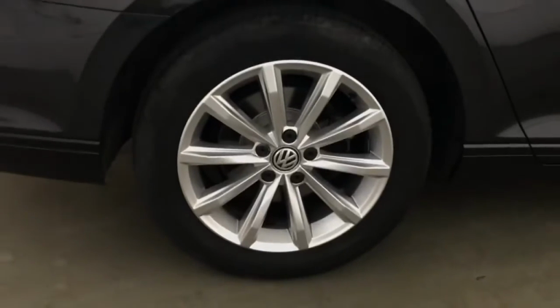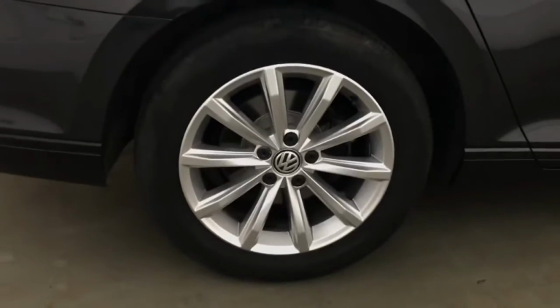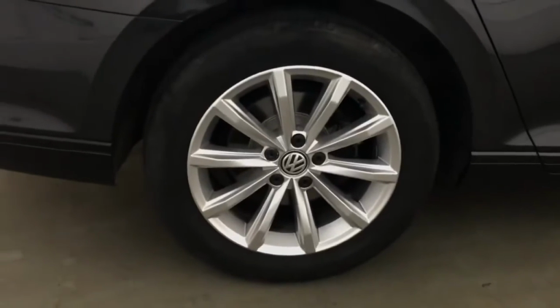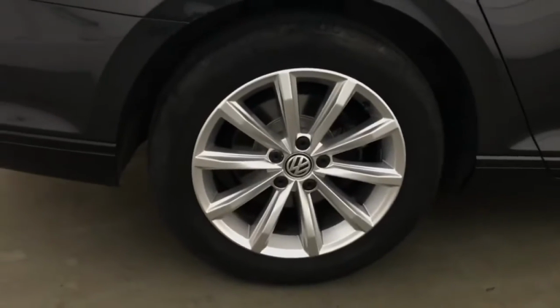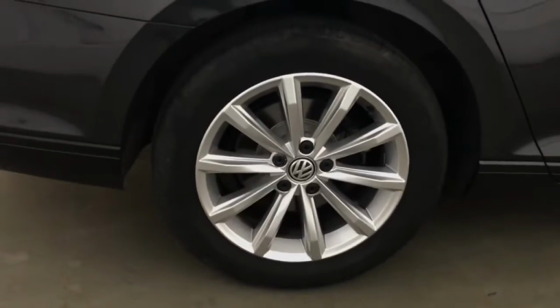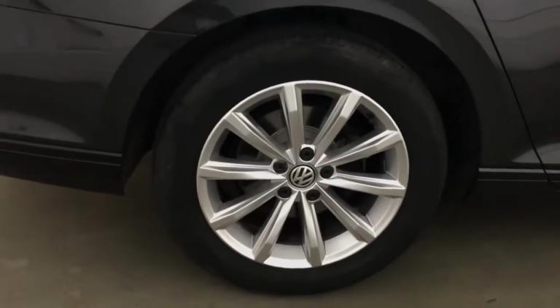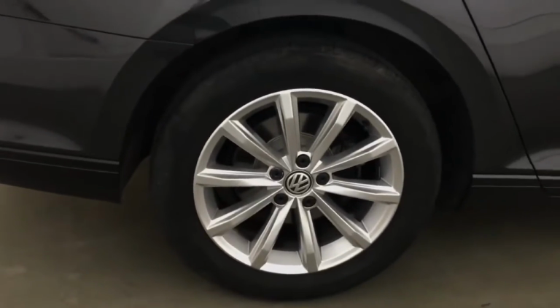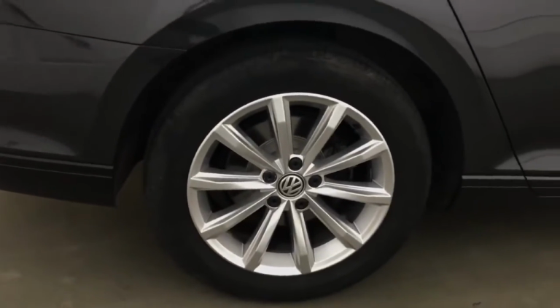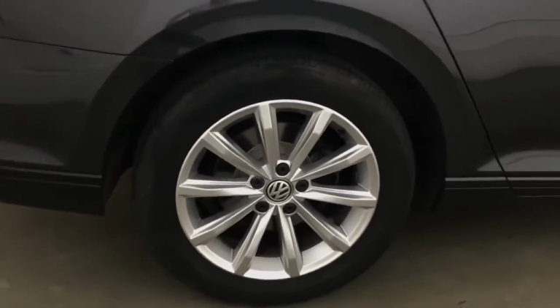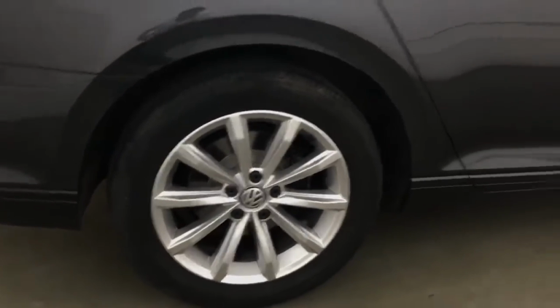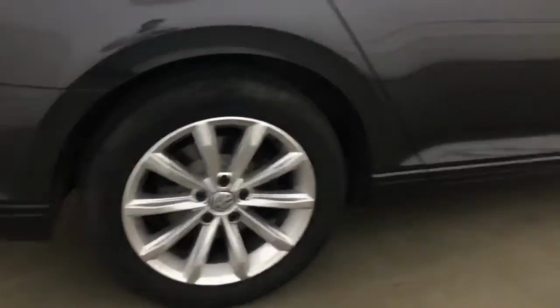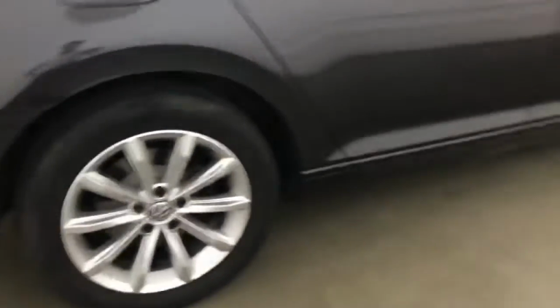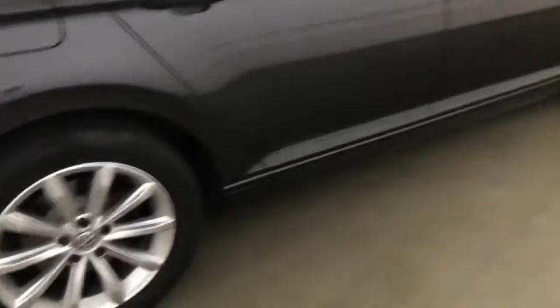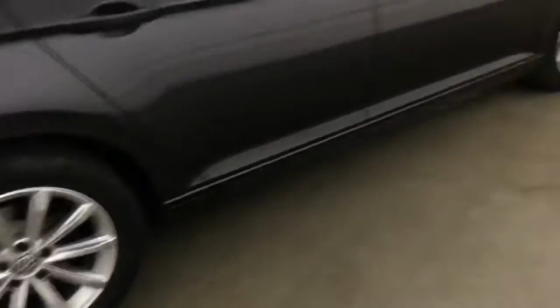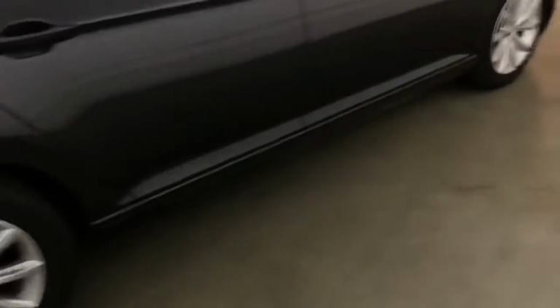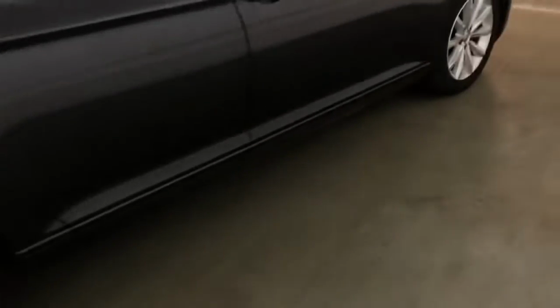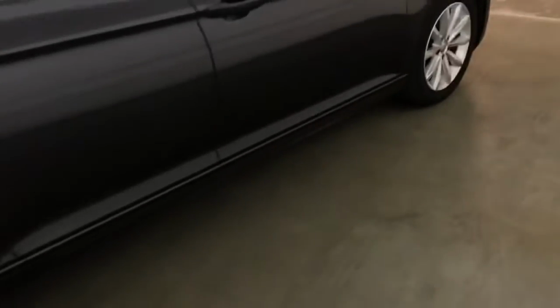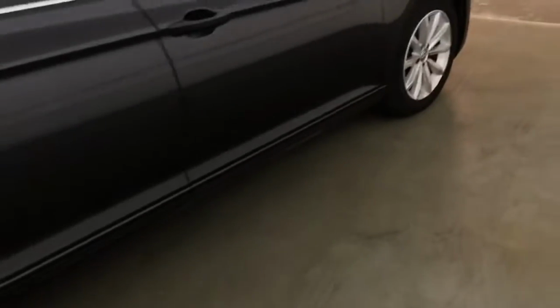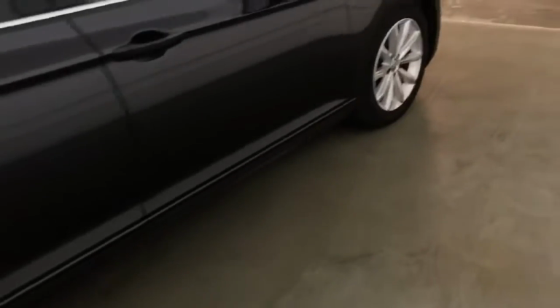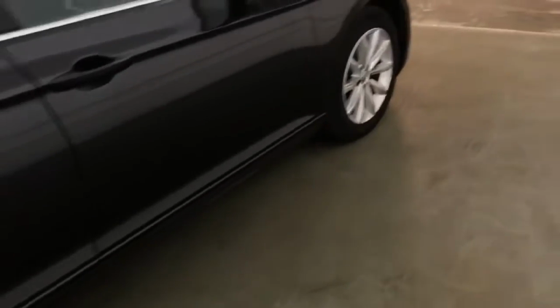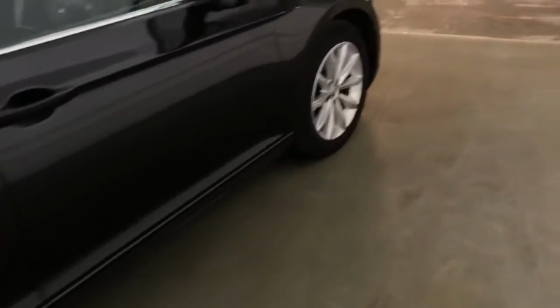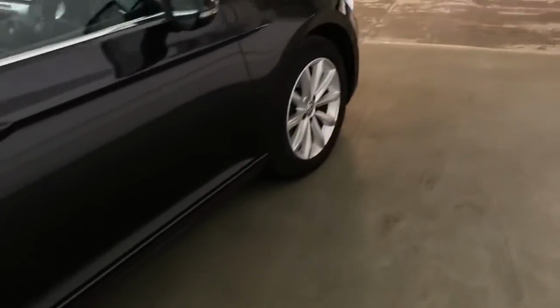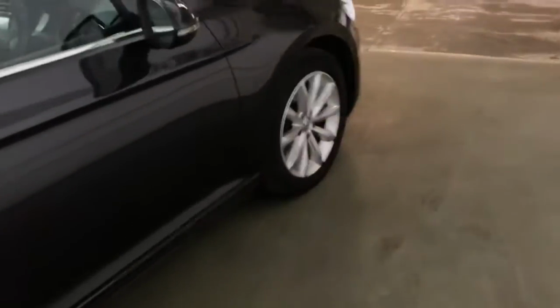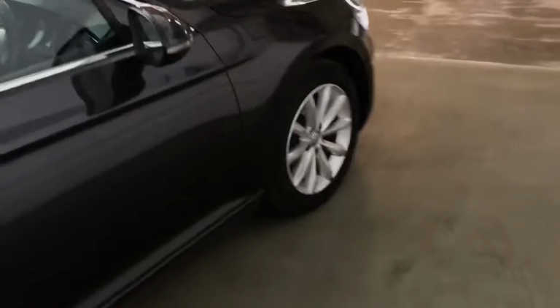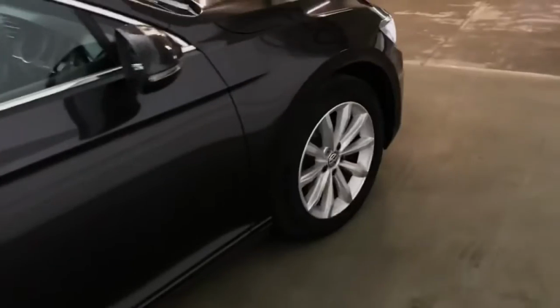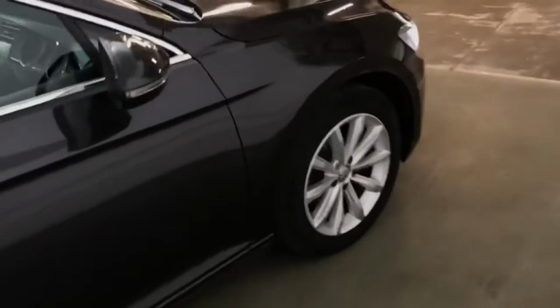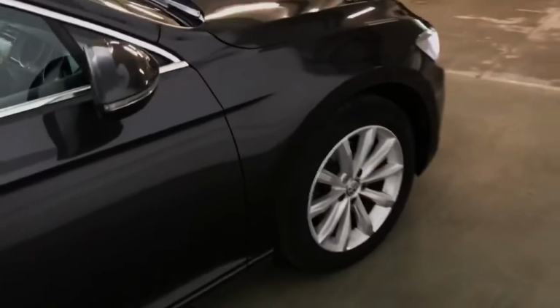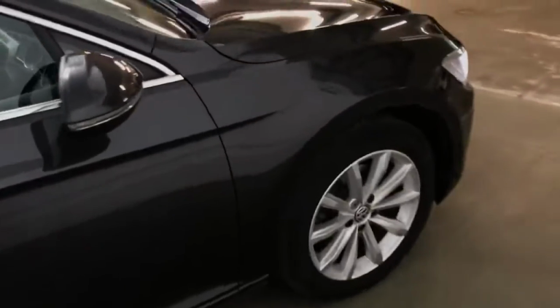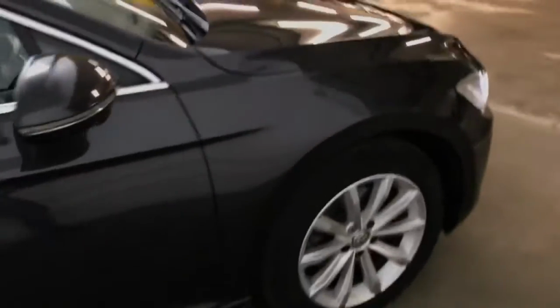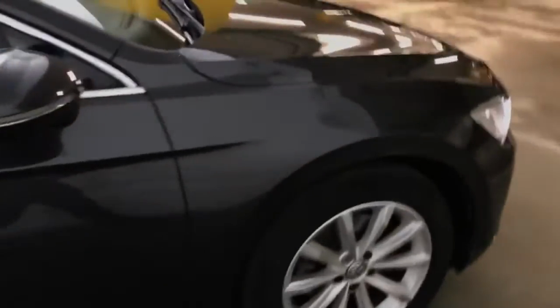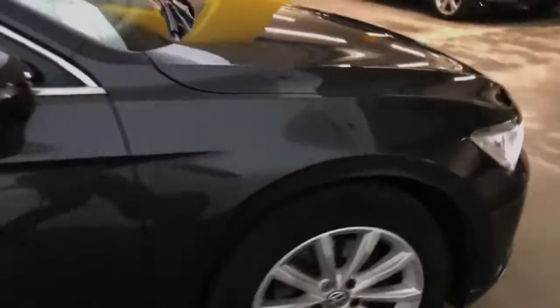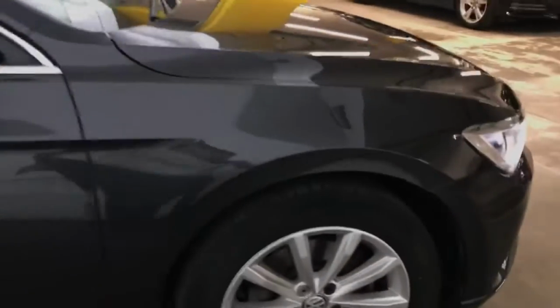This car has got MOT until the 11th of the 1st 2023 and was last serviced on the 18th of the 3rd 2022.